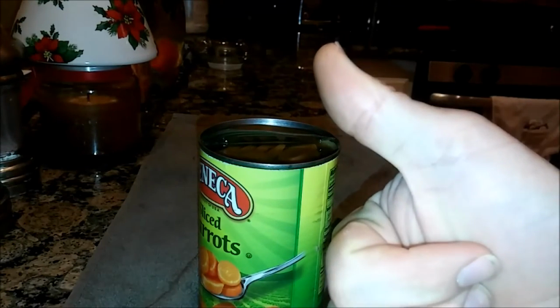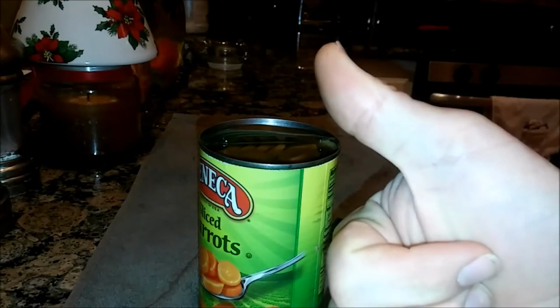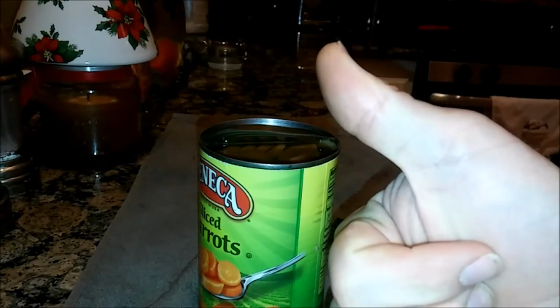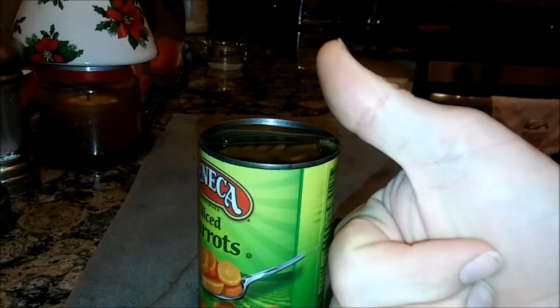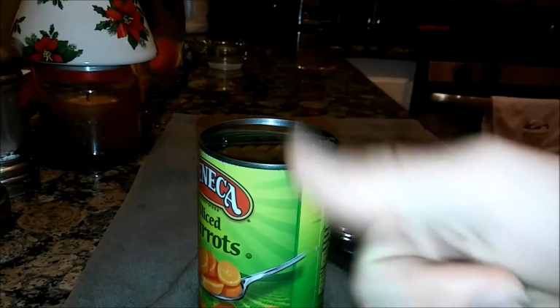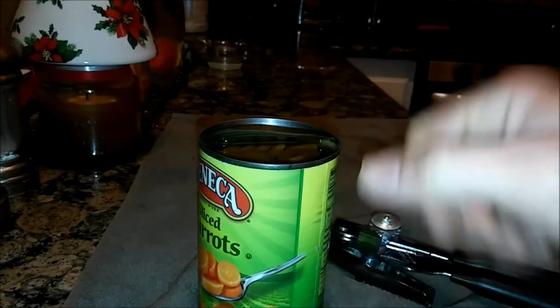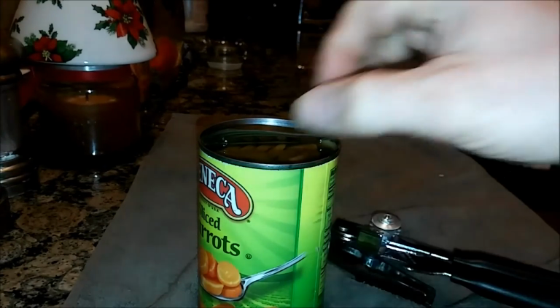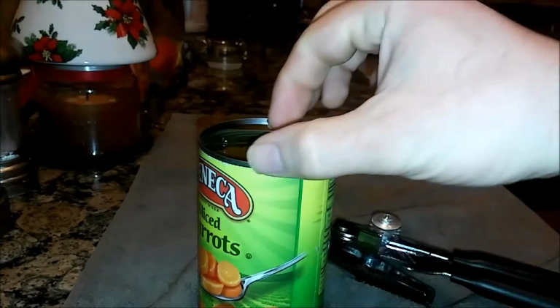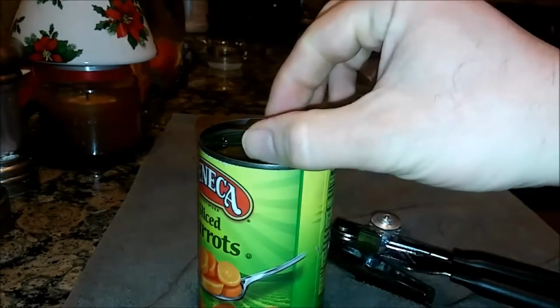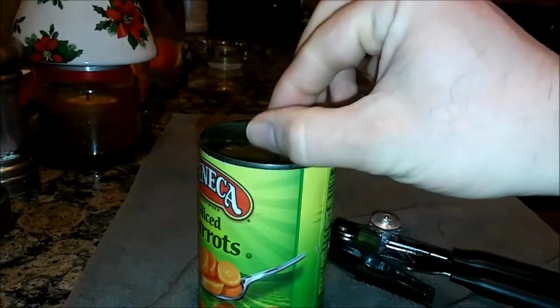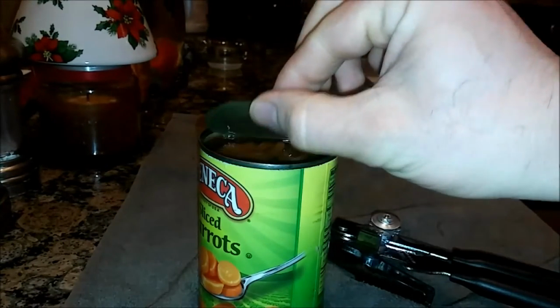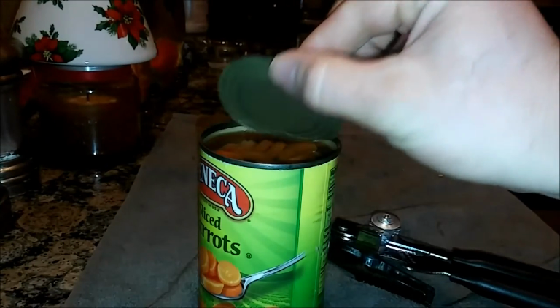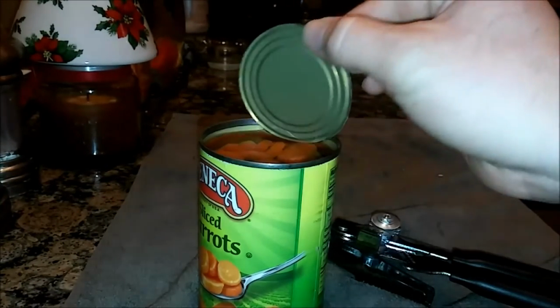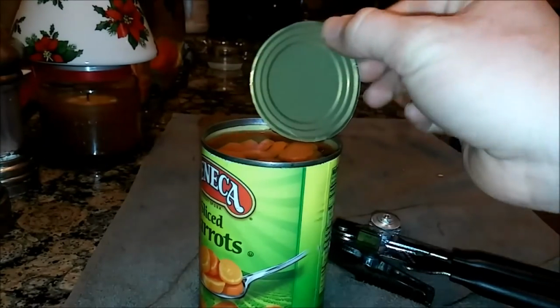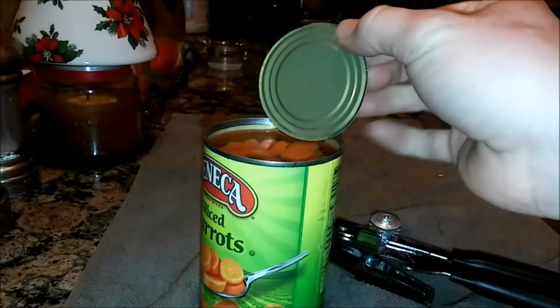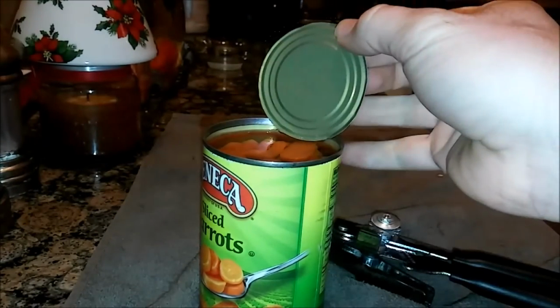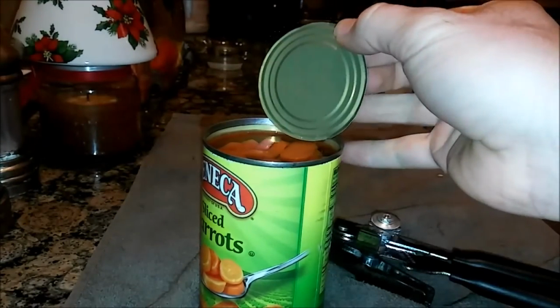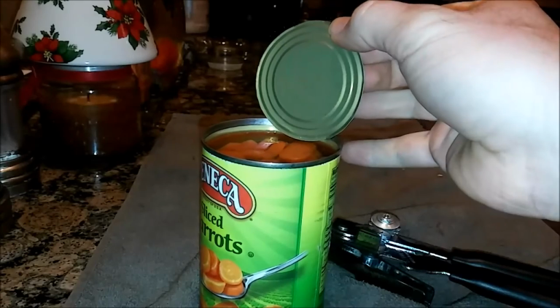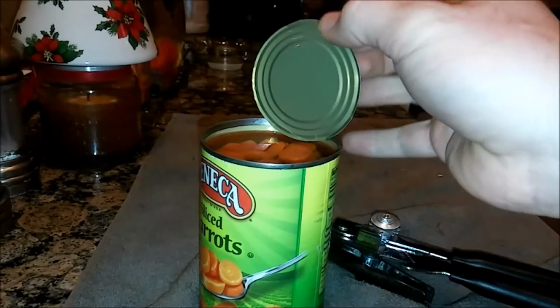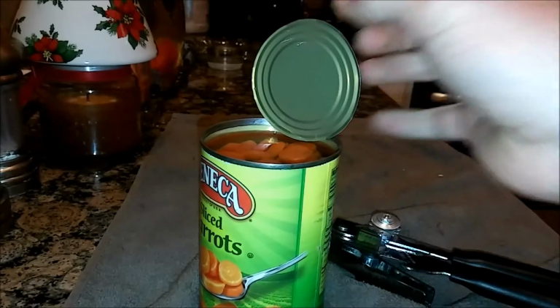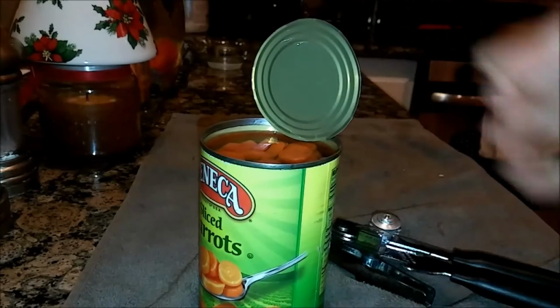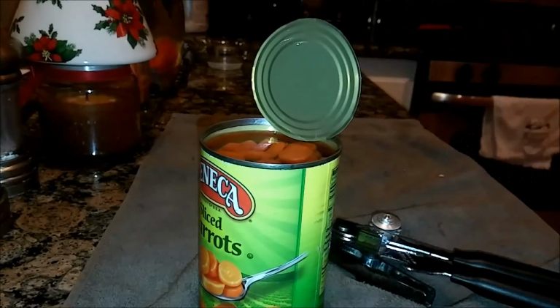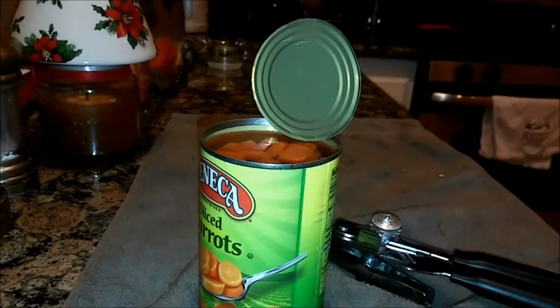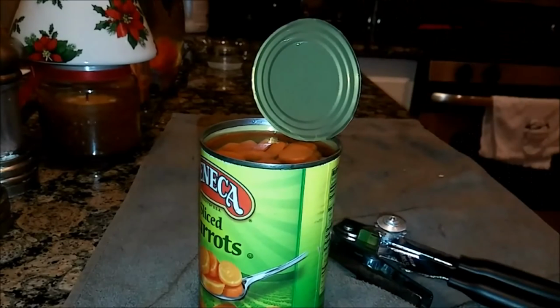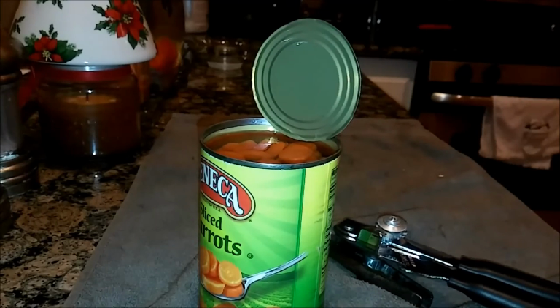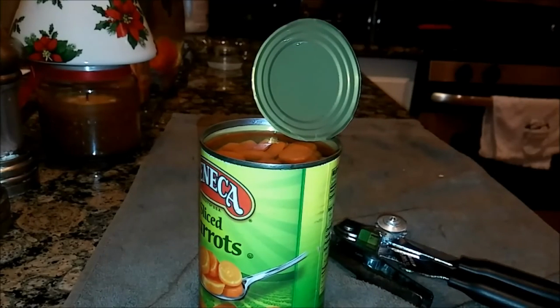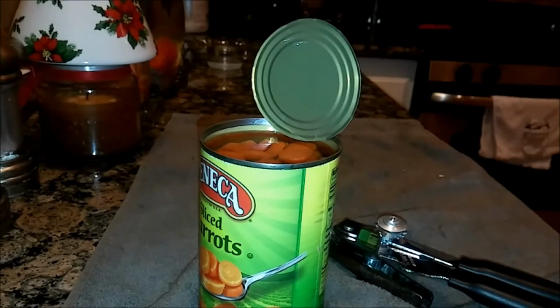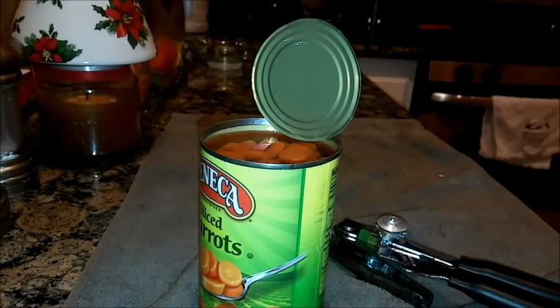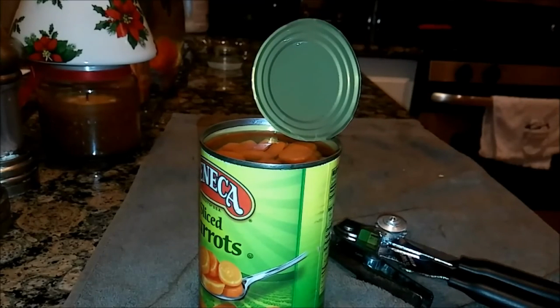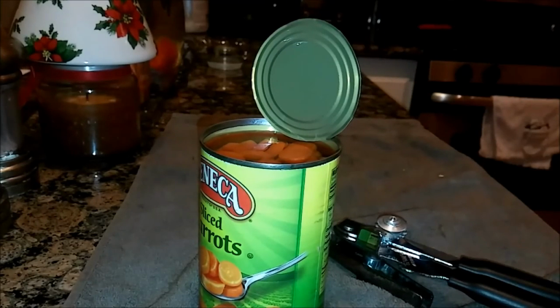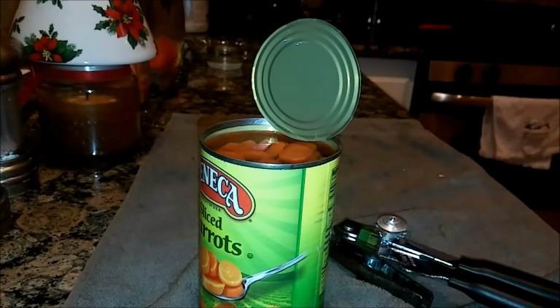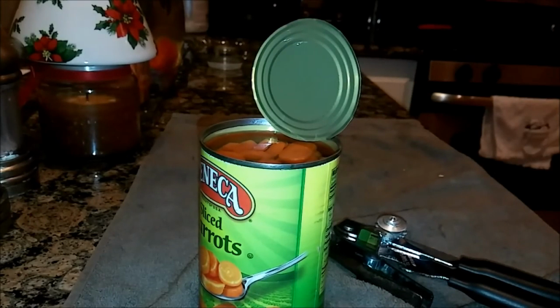I recommend it. It's got like 4.7 stars on Amazon, so pick it up if you're looking for this can opener.